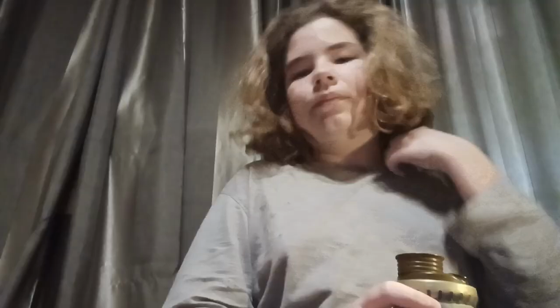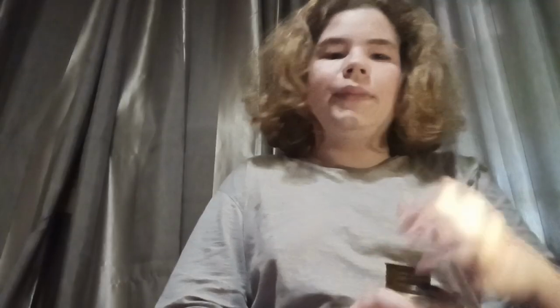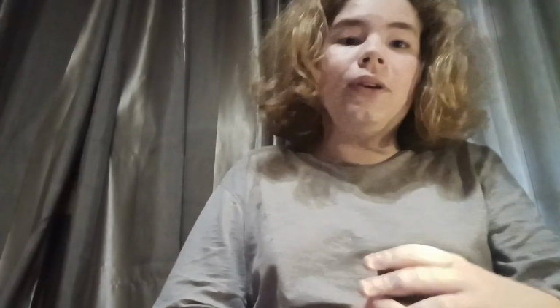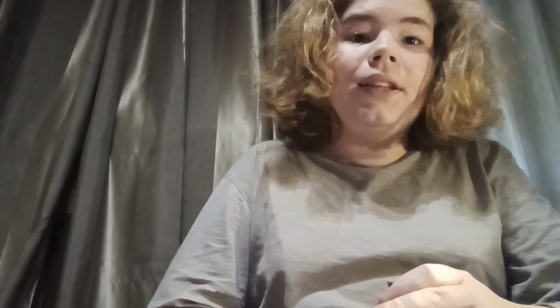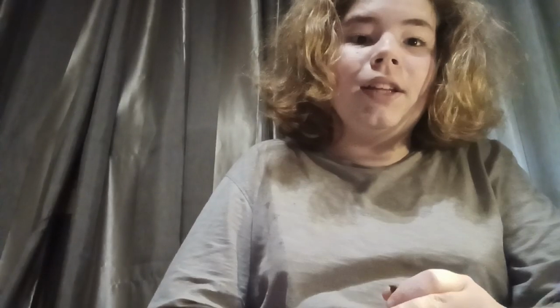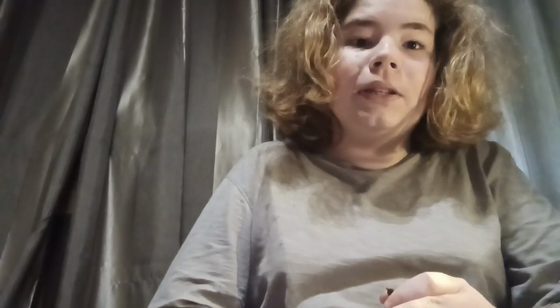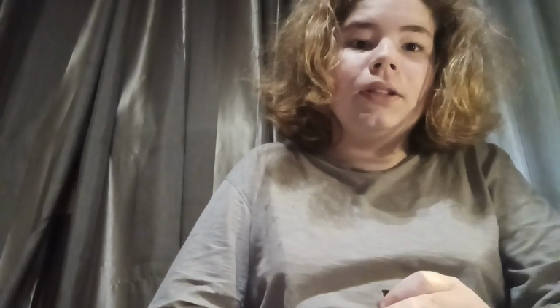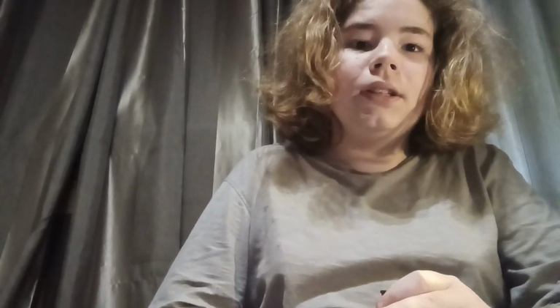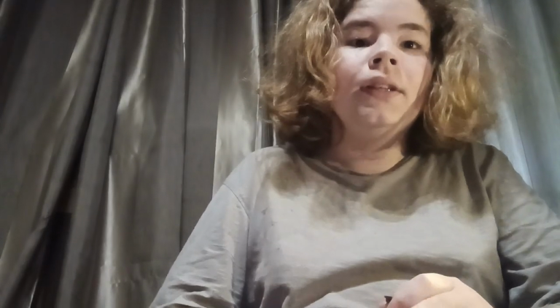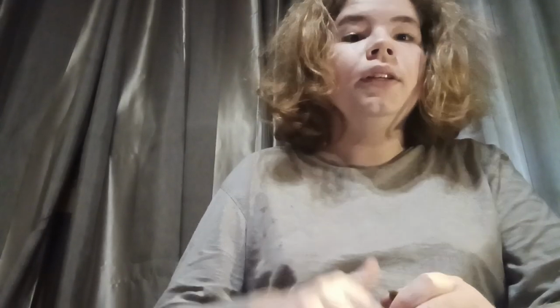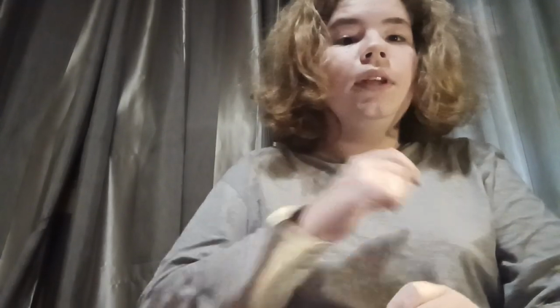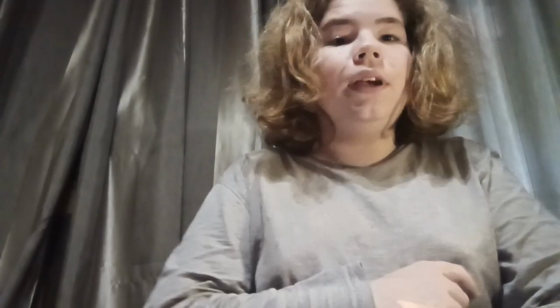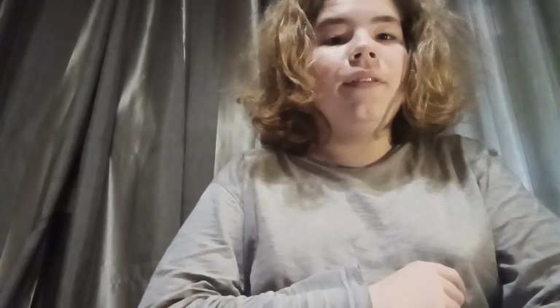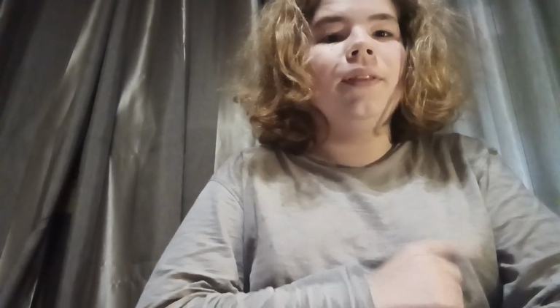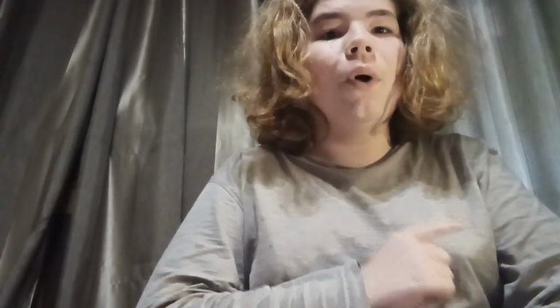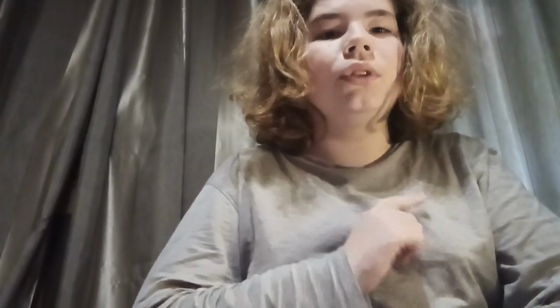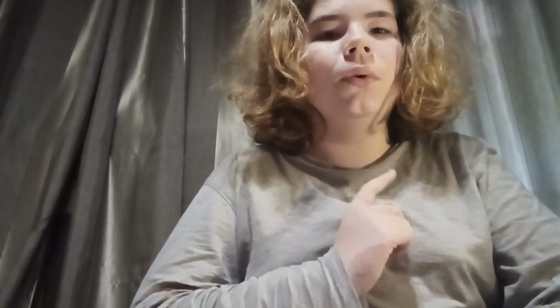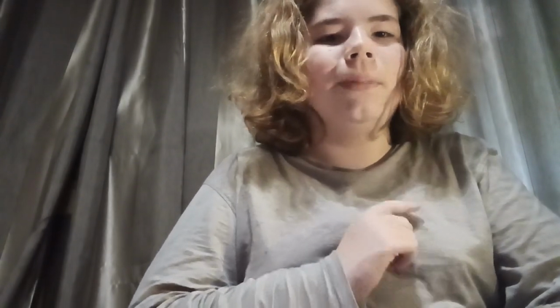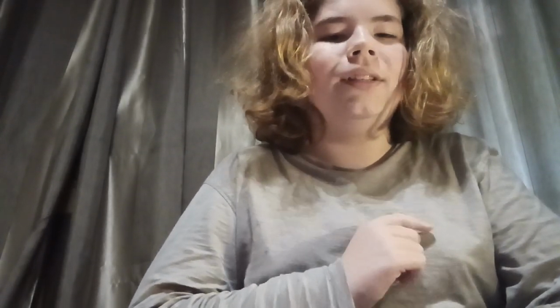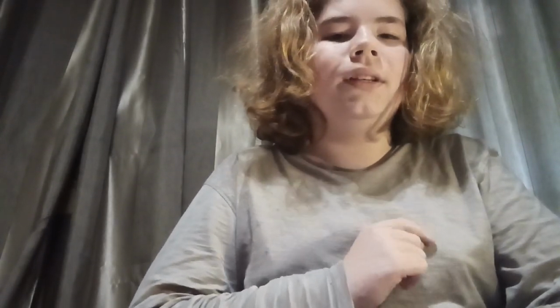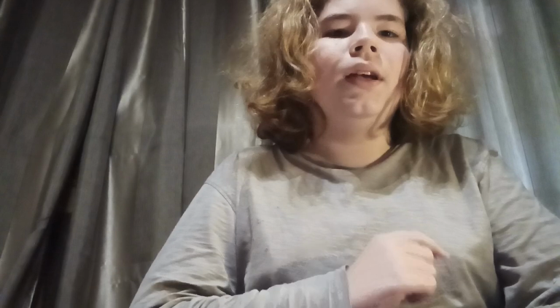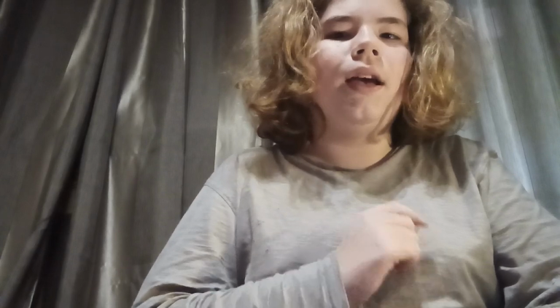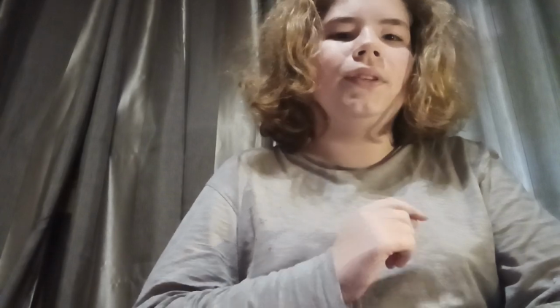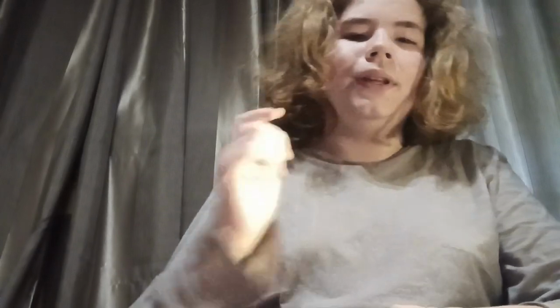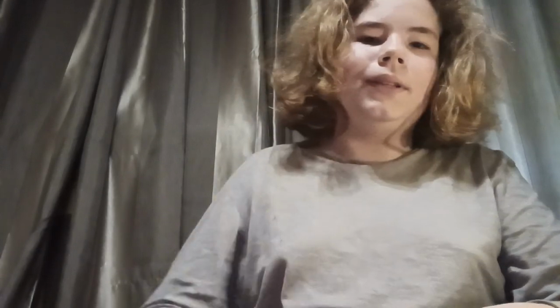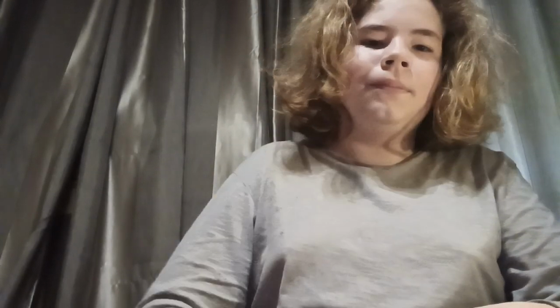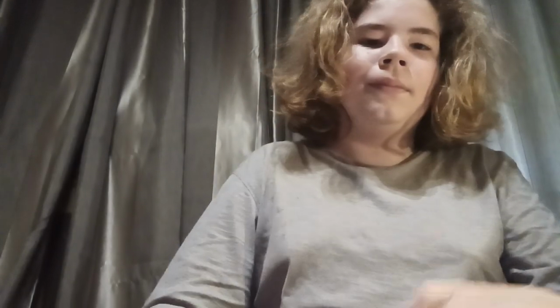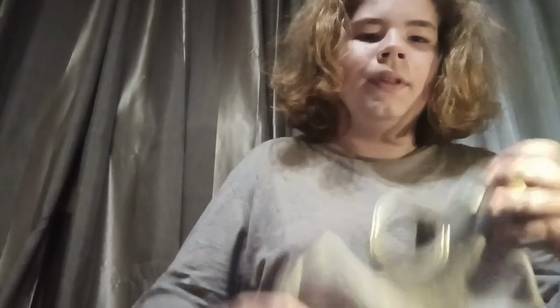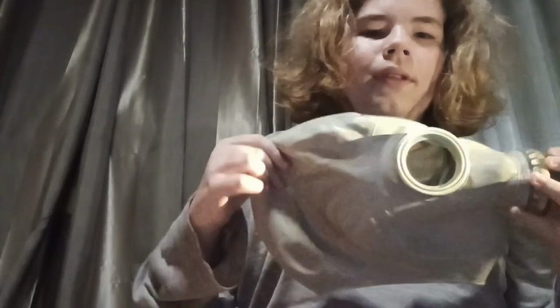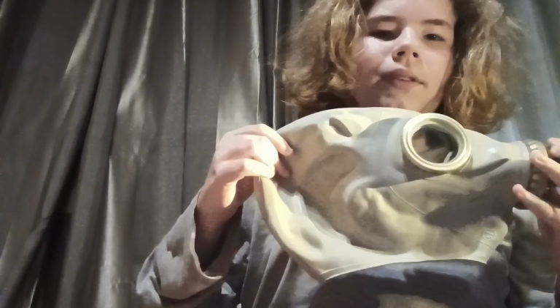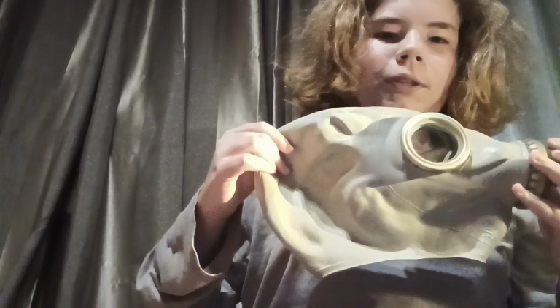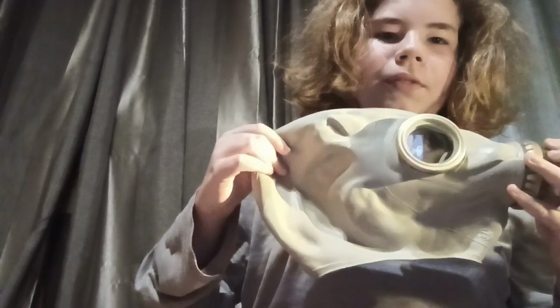Hello guys, Gas Mask Collector here. Today we have the most known mask ever created: the GP5.